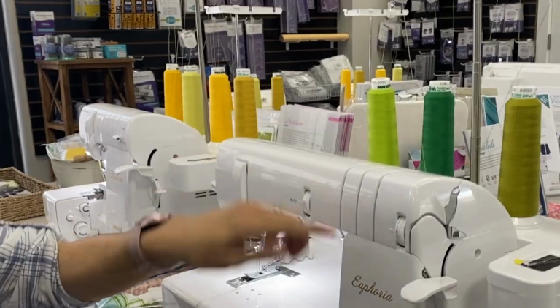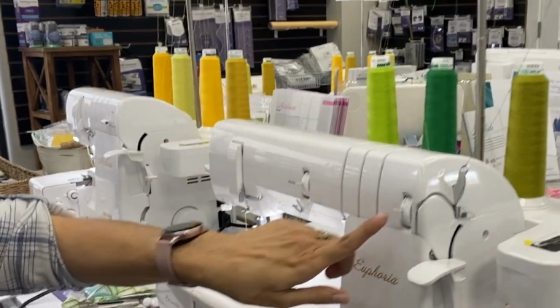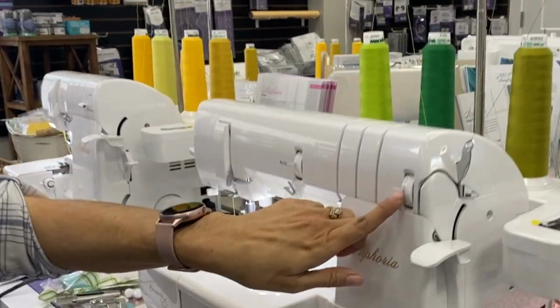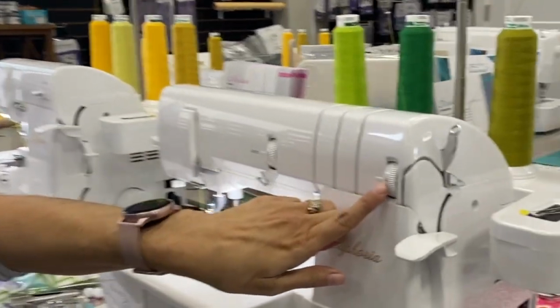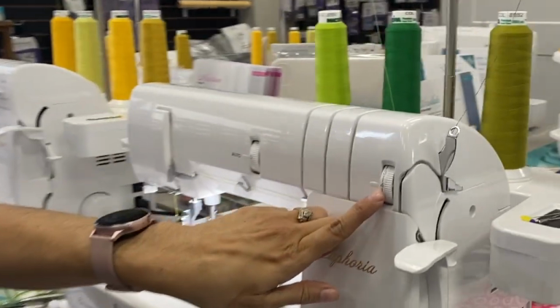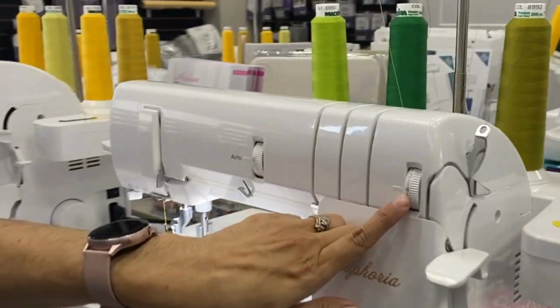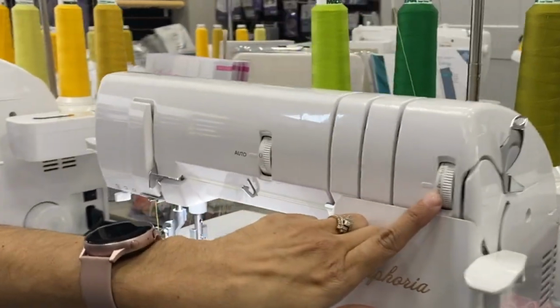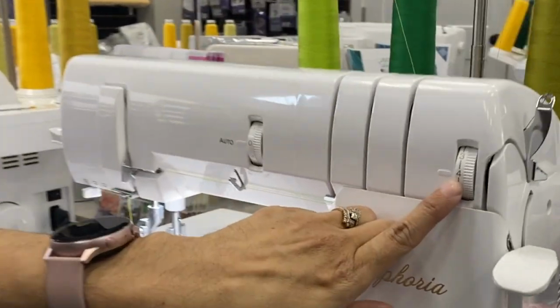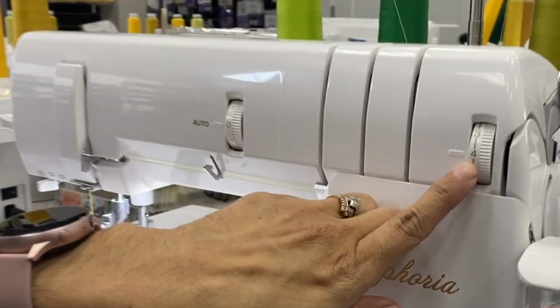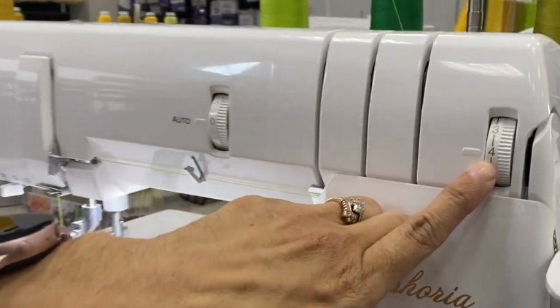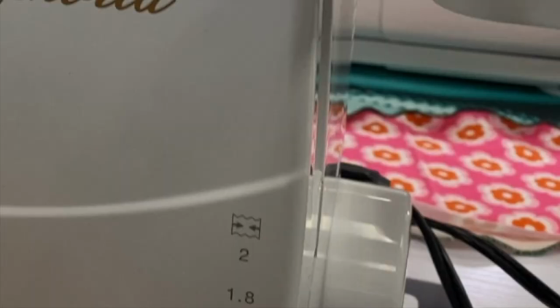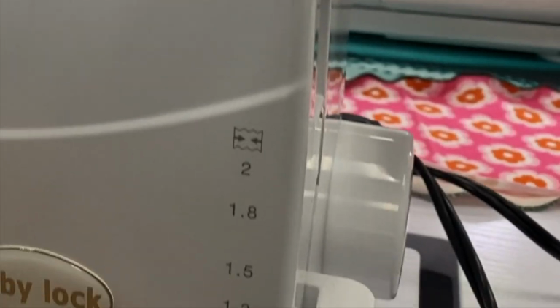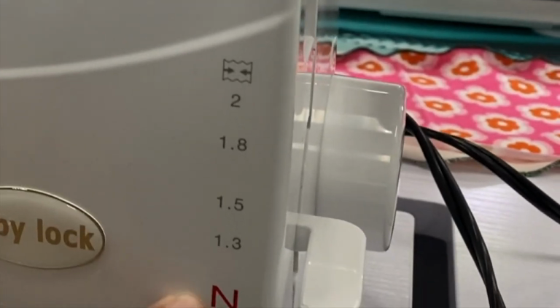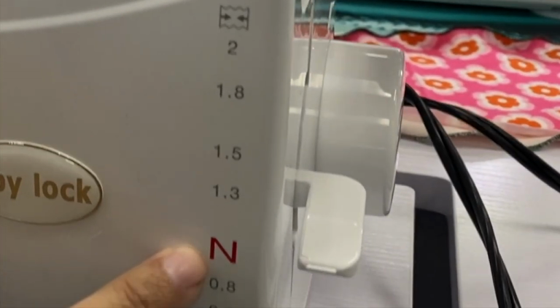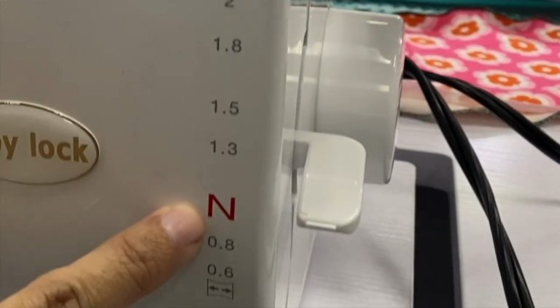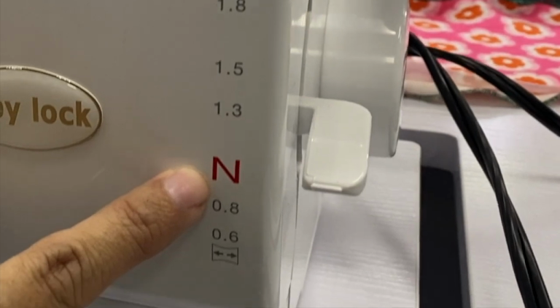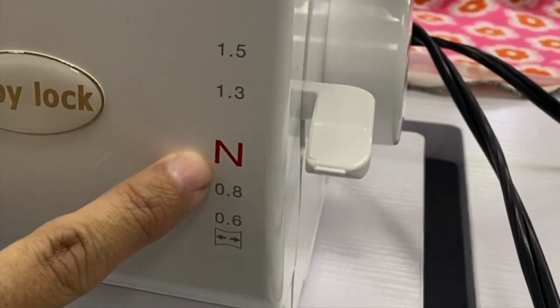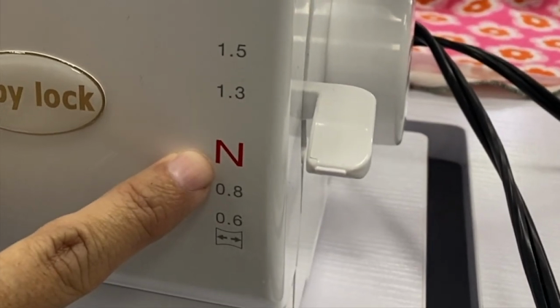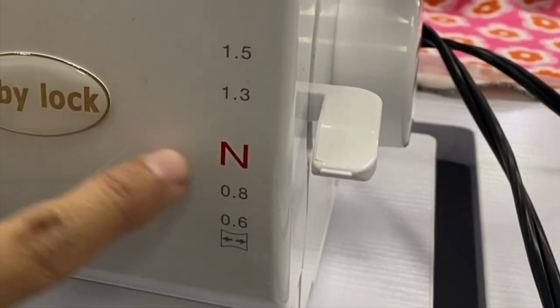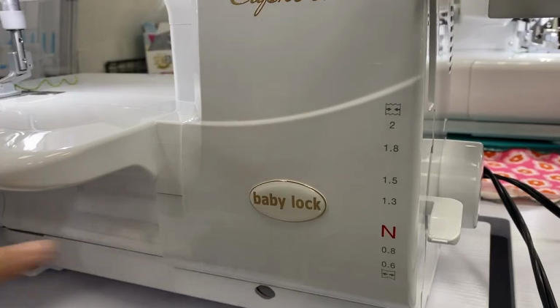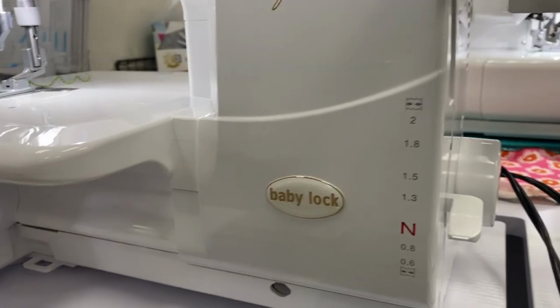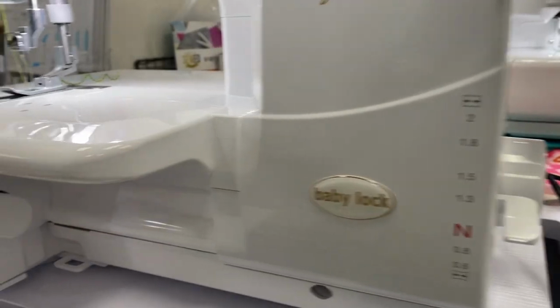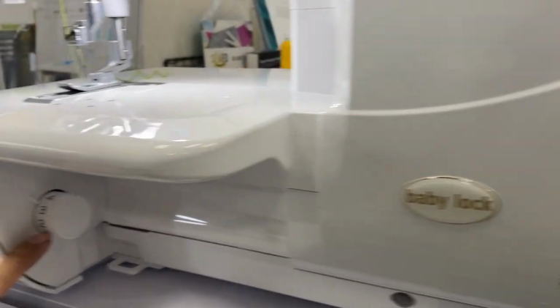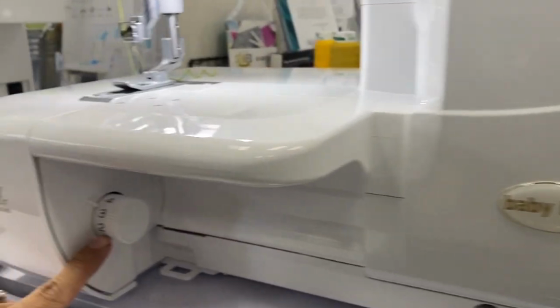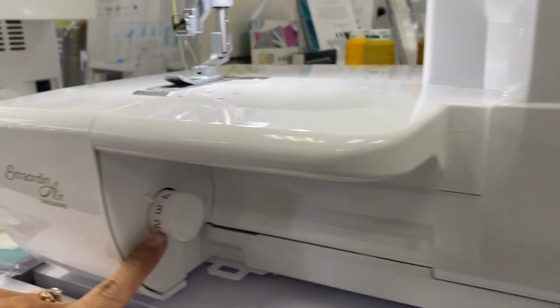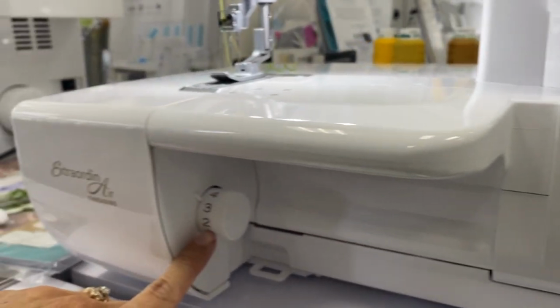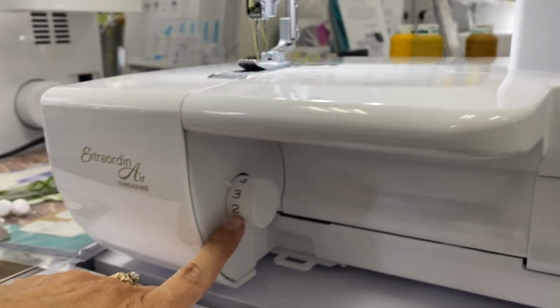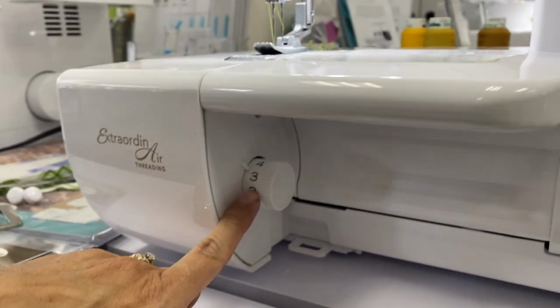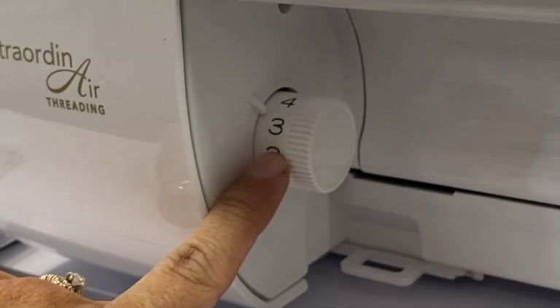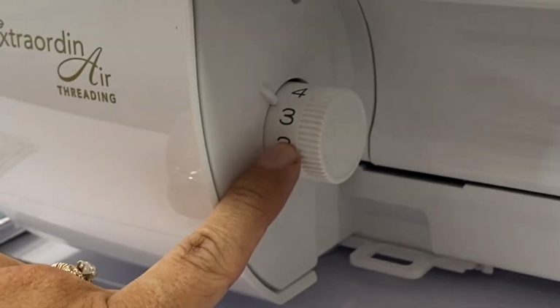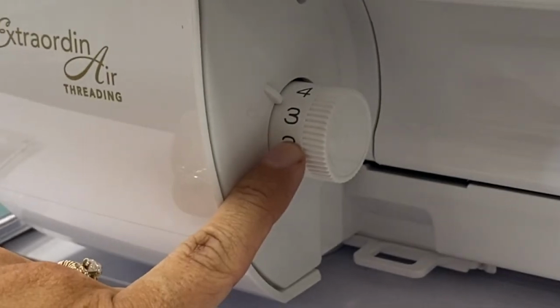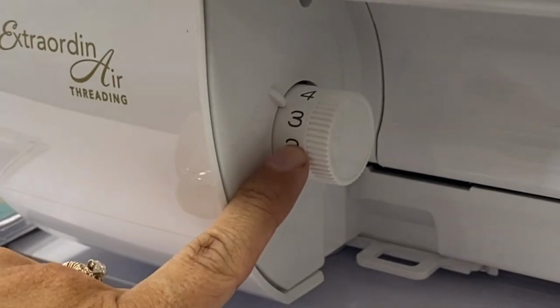I have my looper tension at a four, my differential feet at neutral, and I have my length set at 3.5.